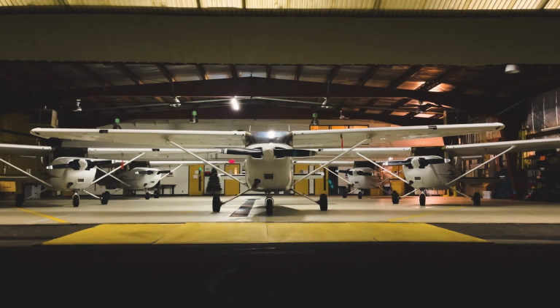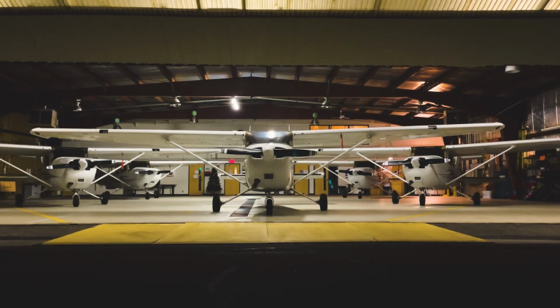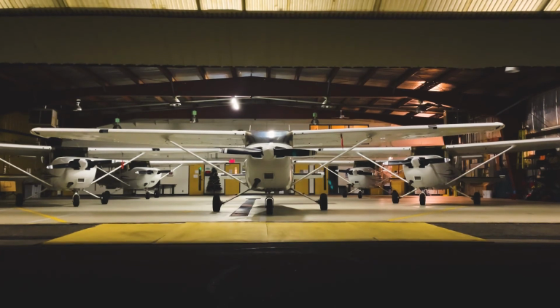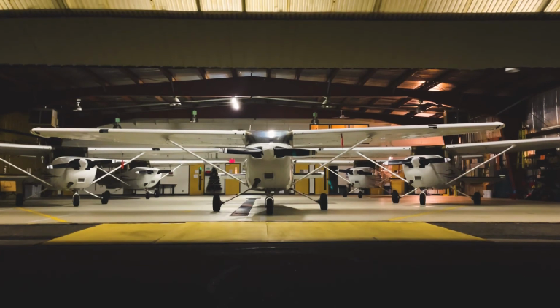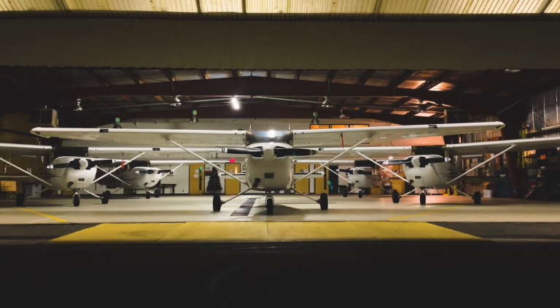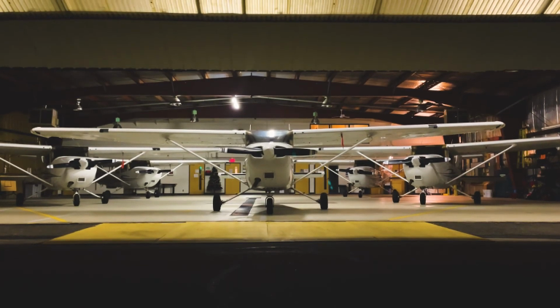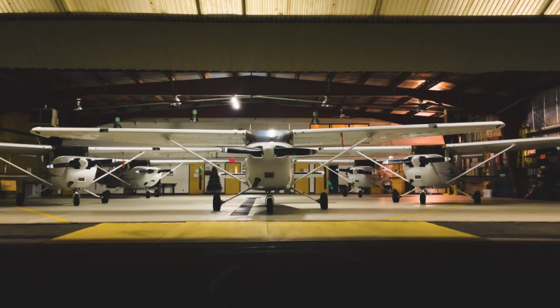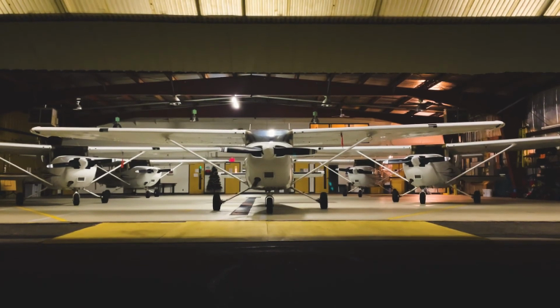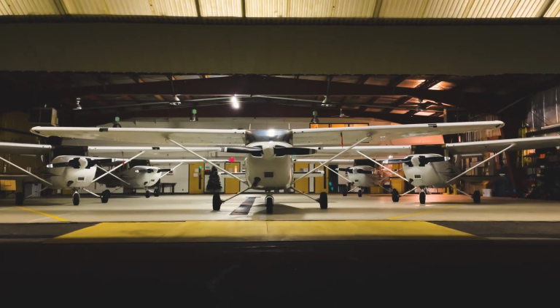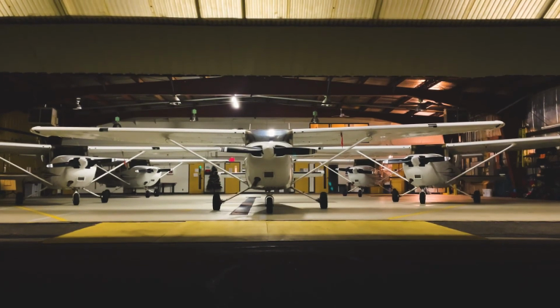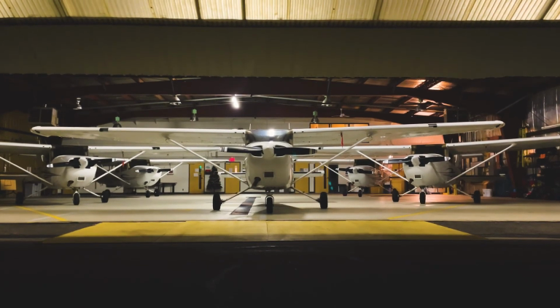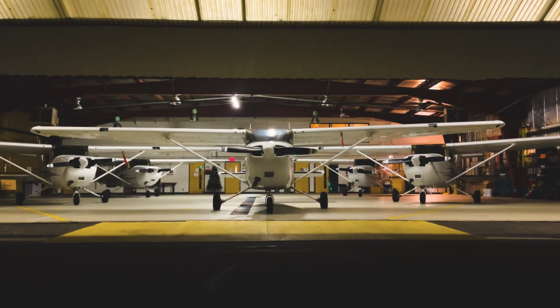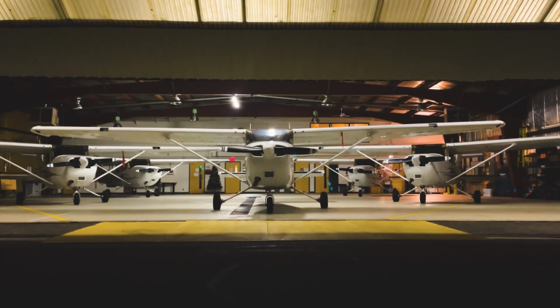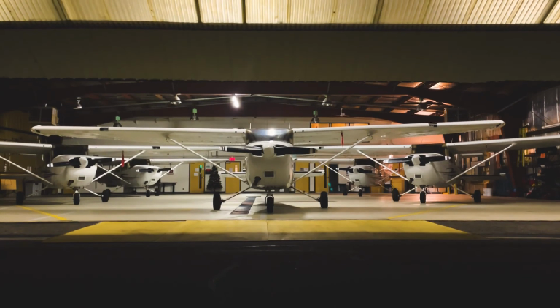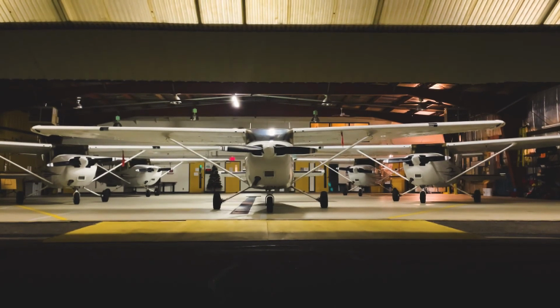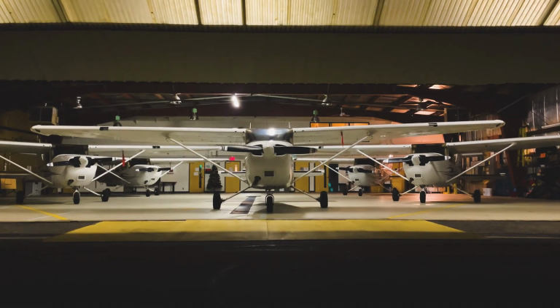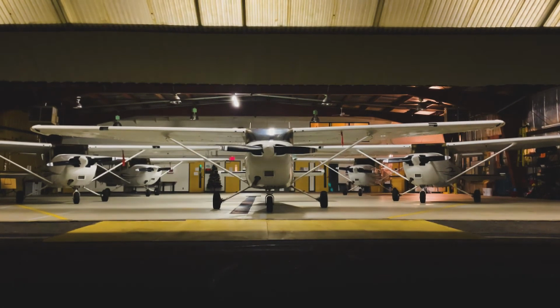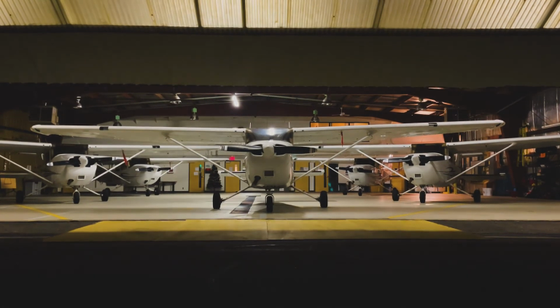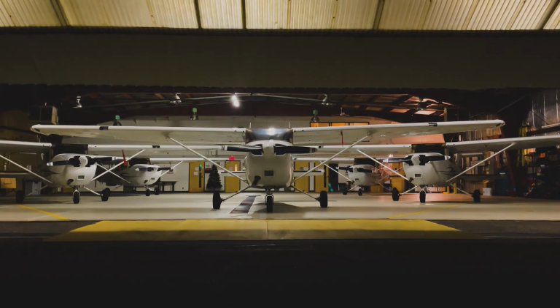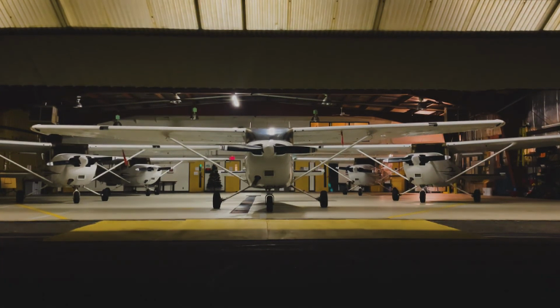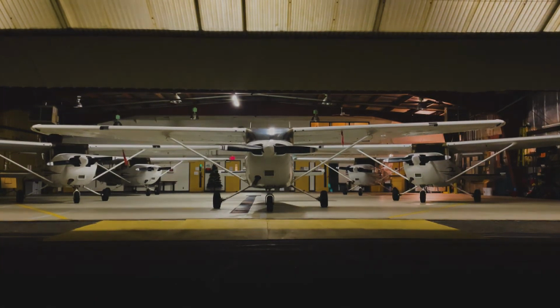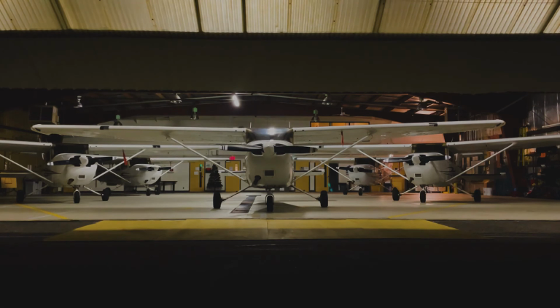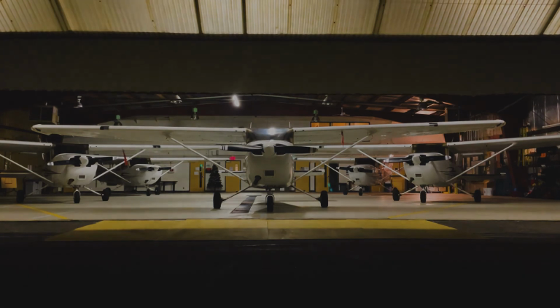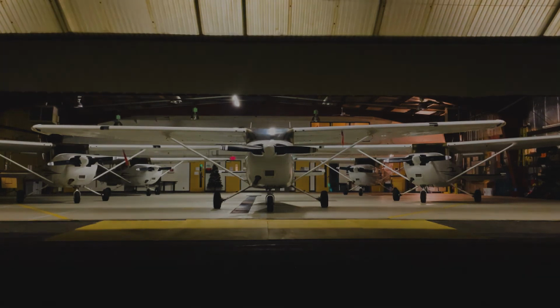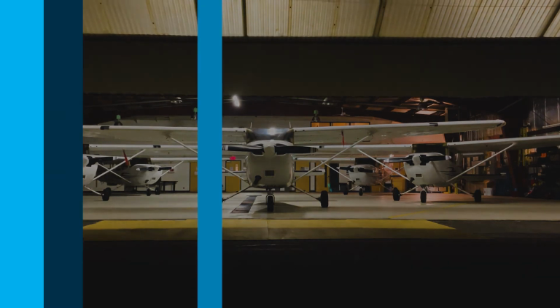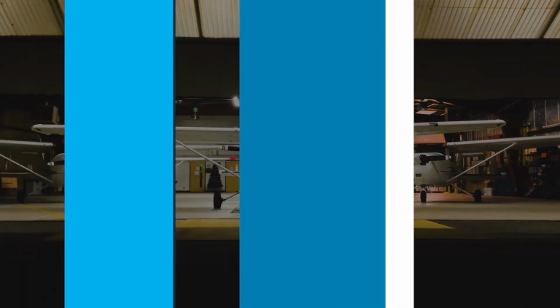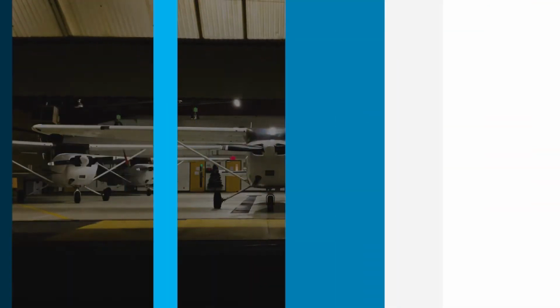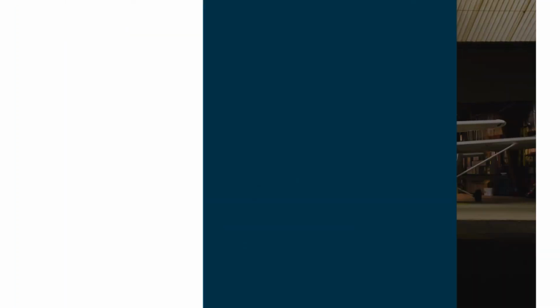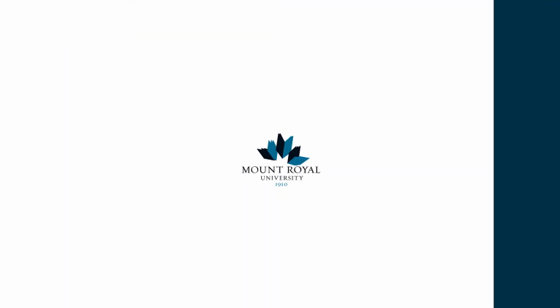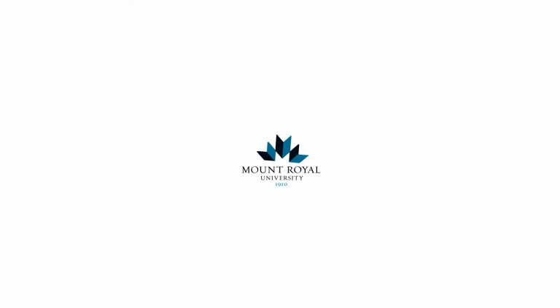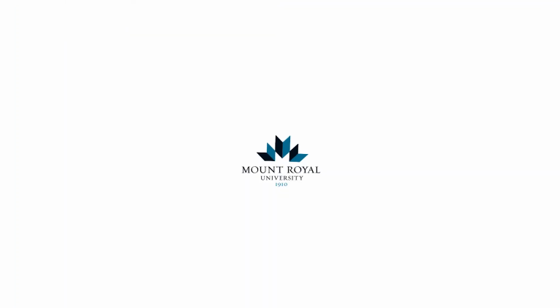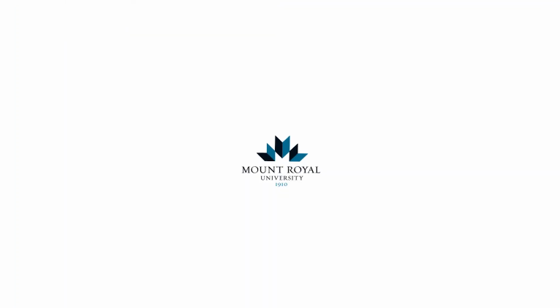To learn more and to apply to the aviation program, visit mru.ca/aviation.